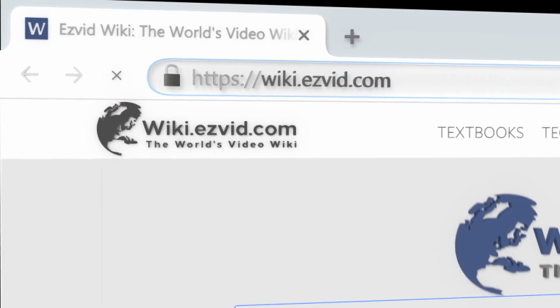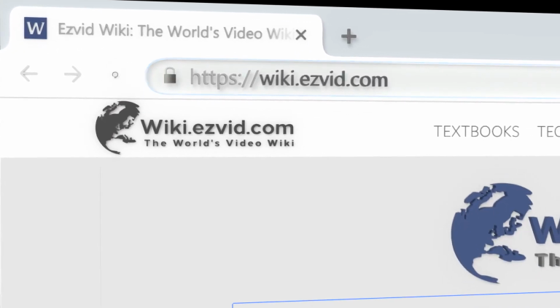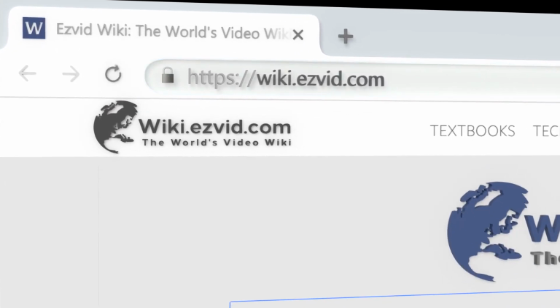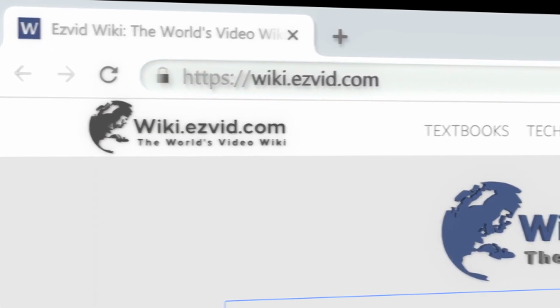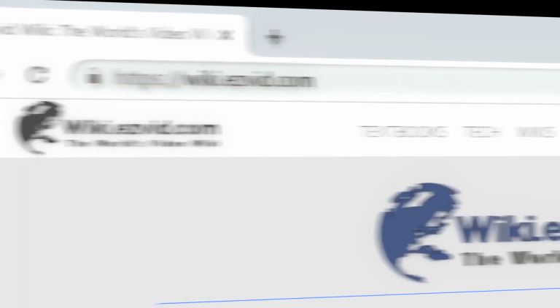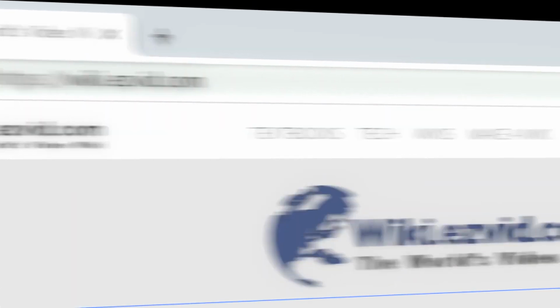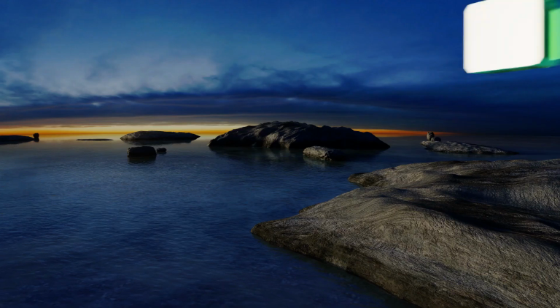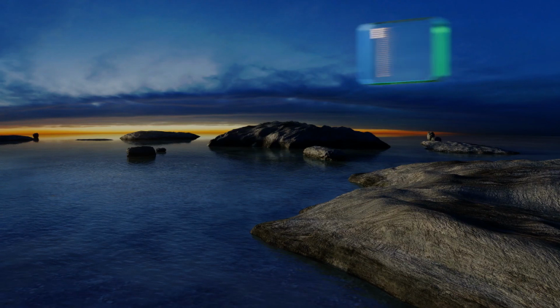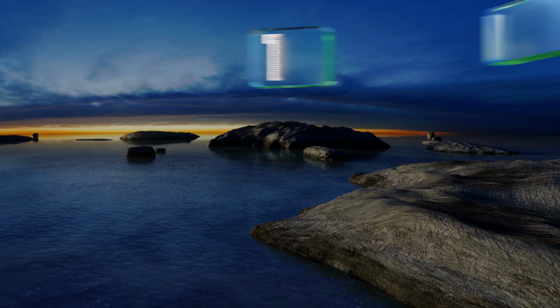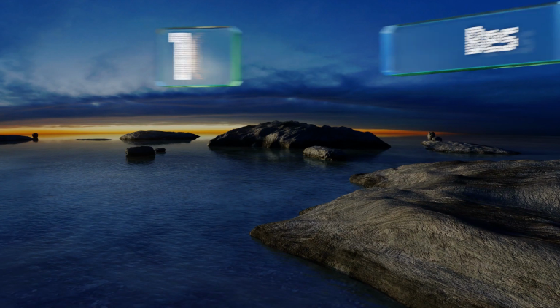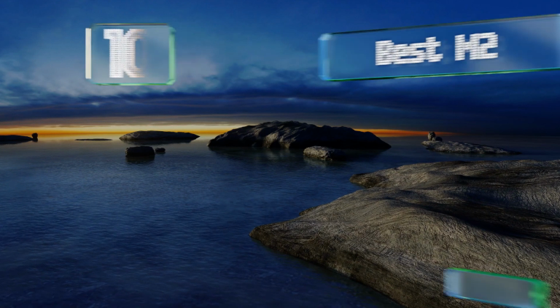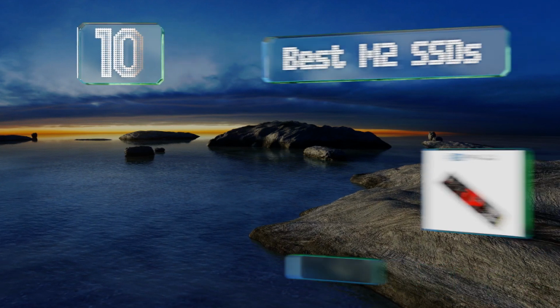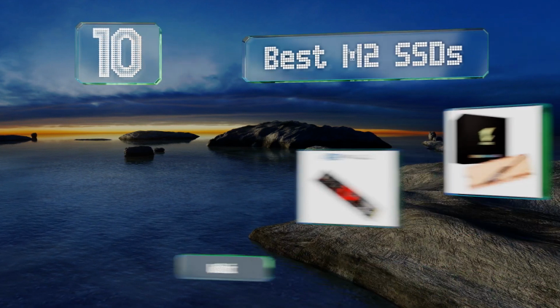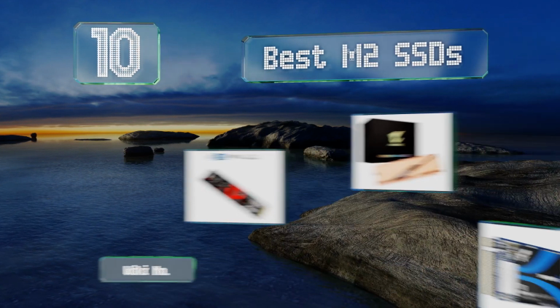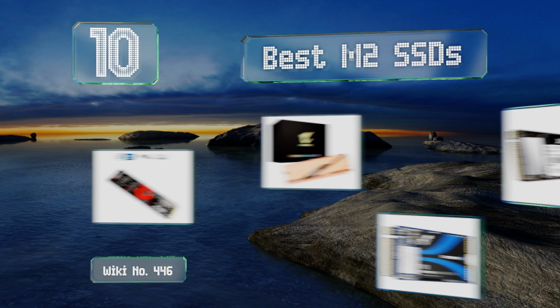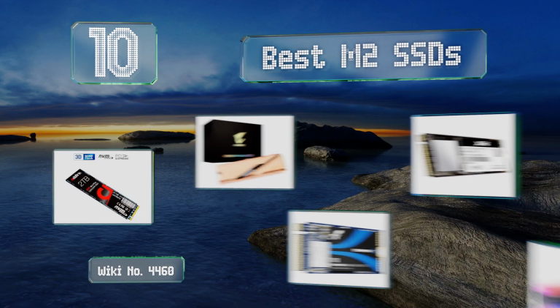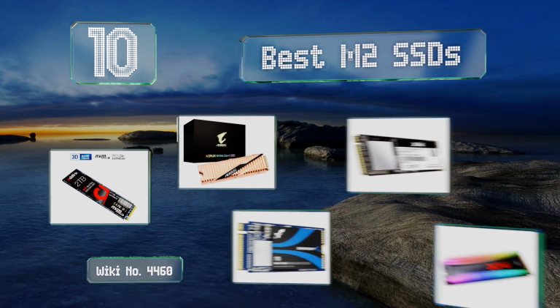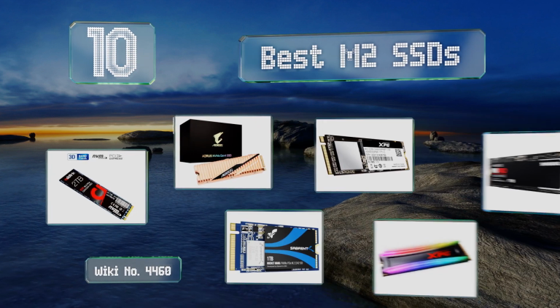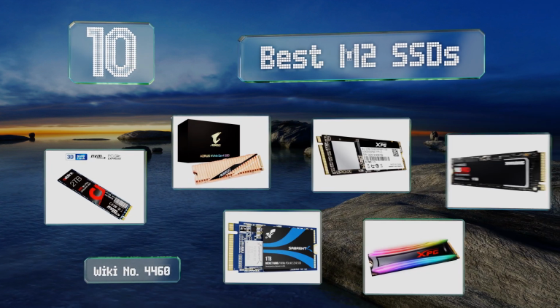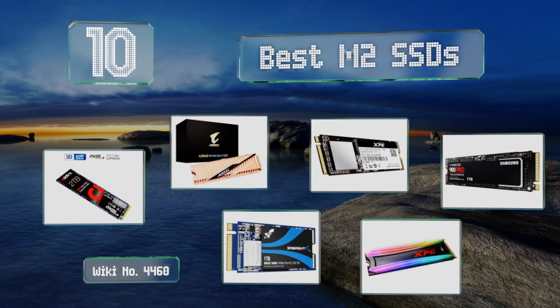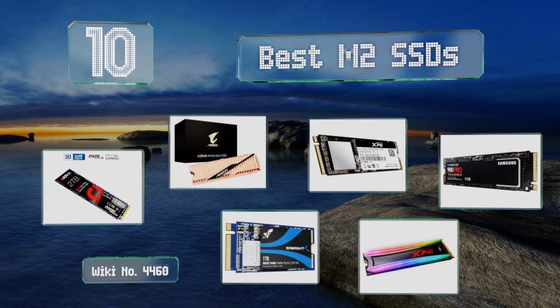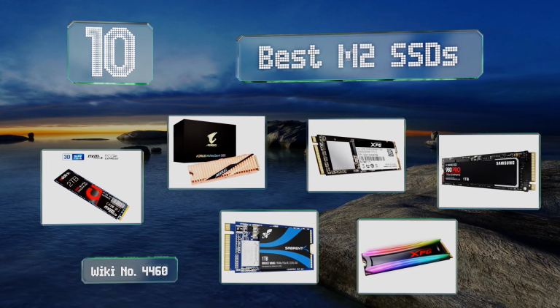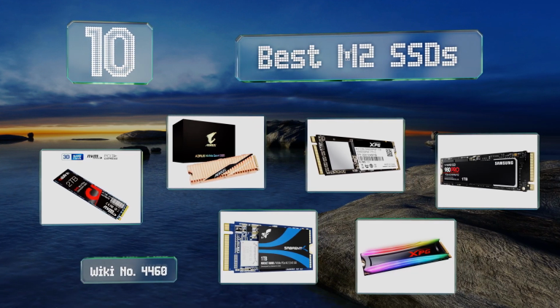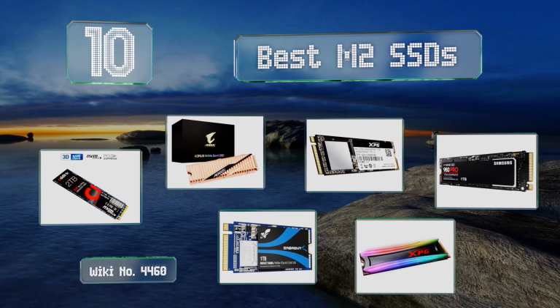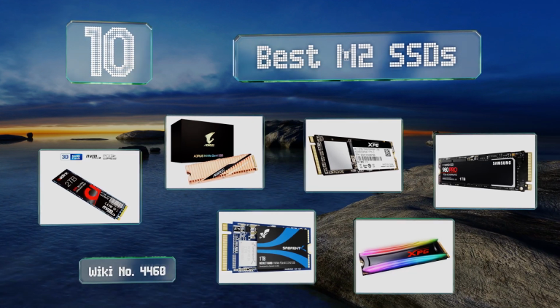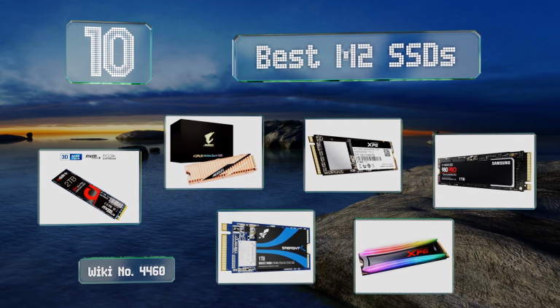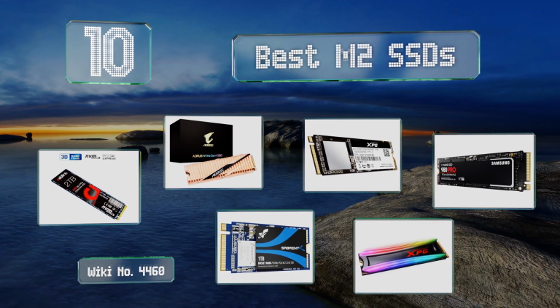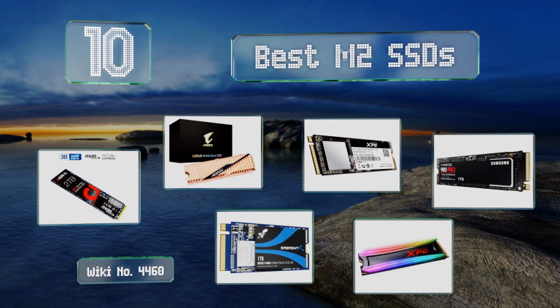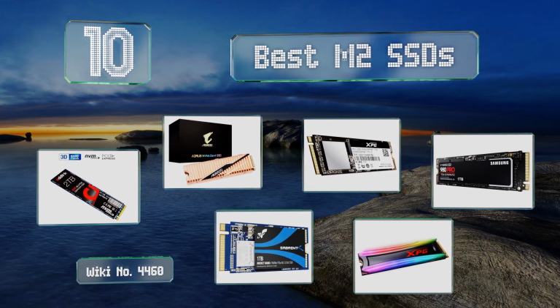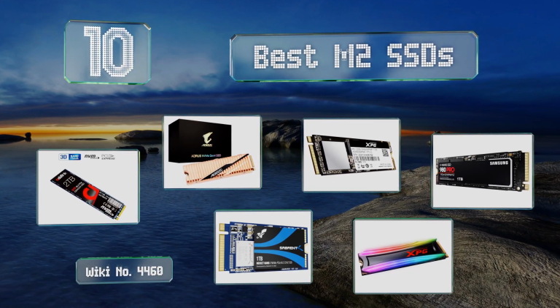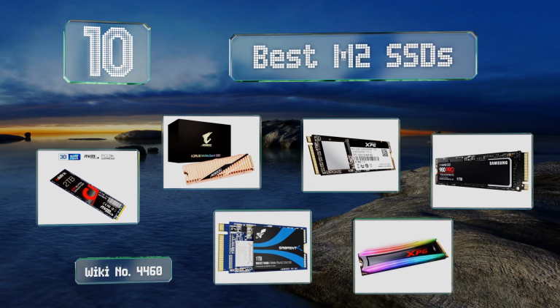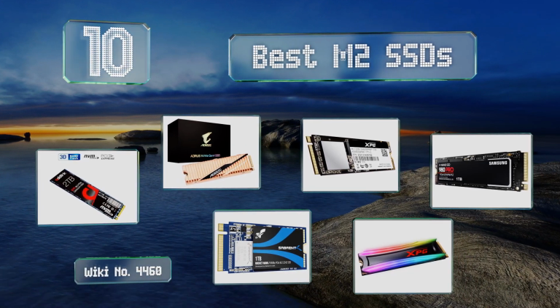EasyVid presents the 10 best M2 SSDs. Let's get started with the list.